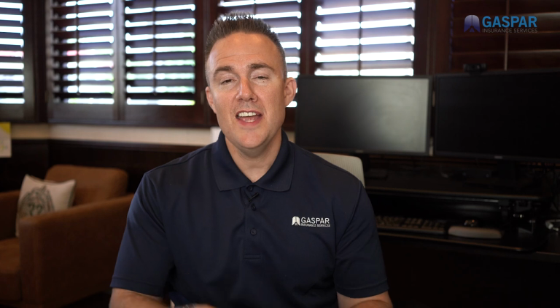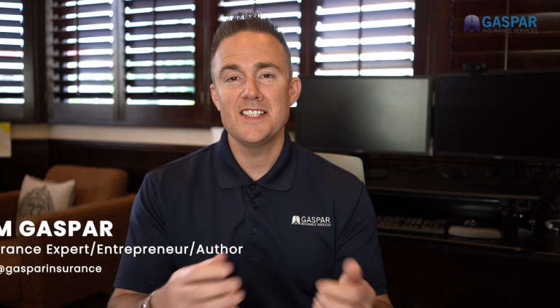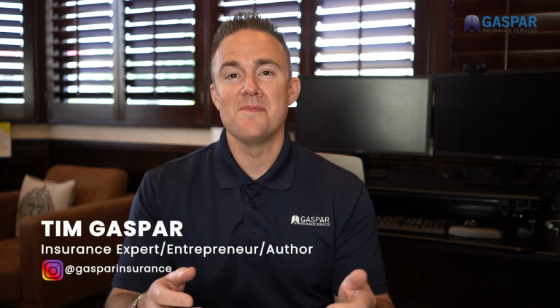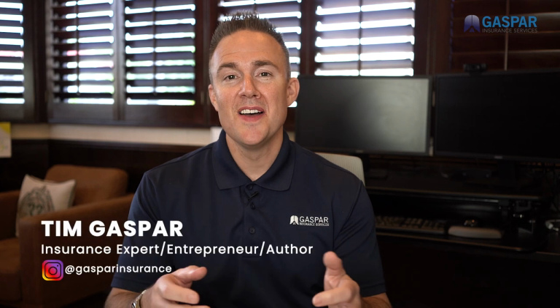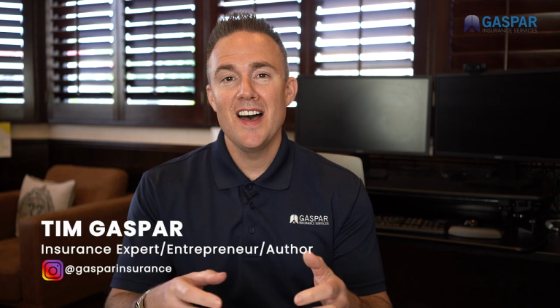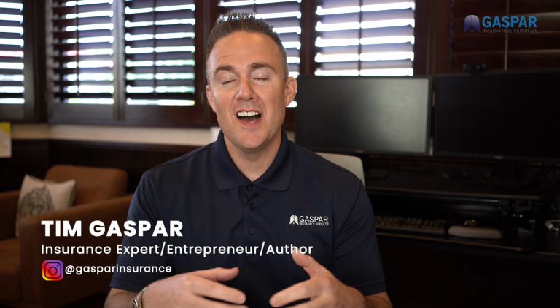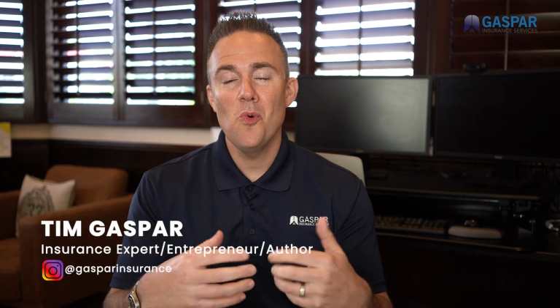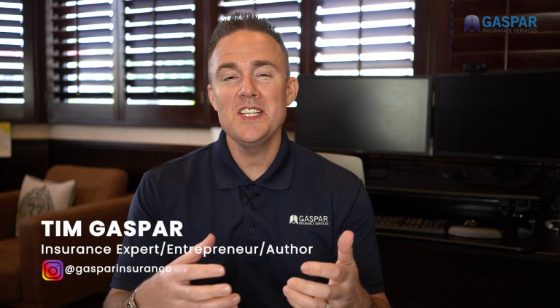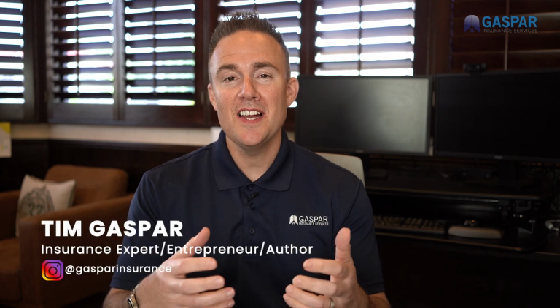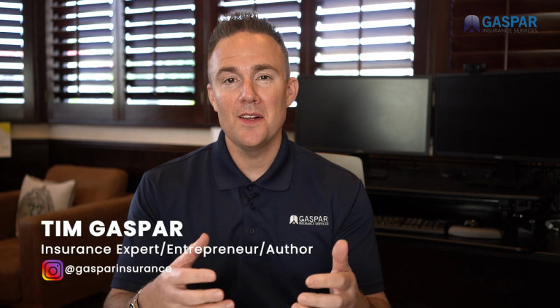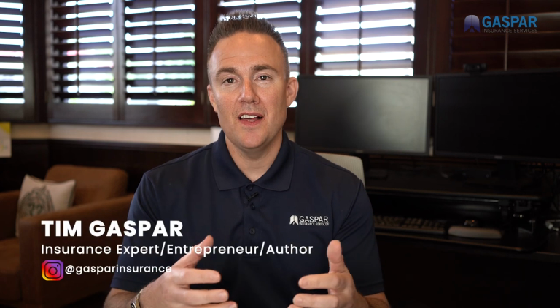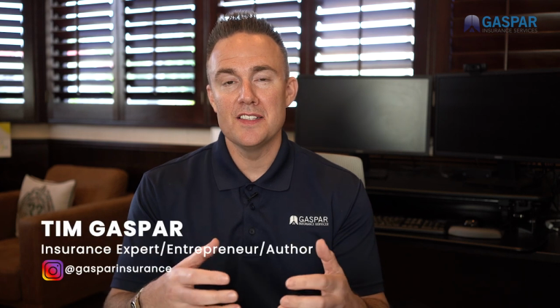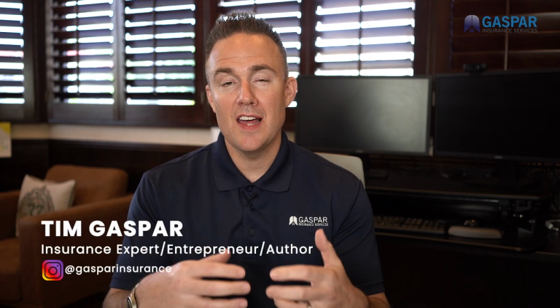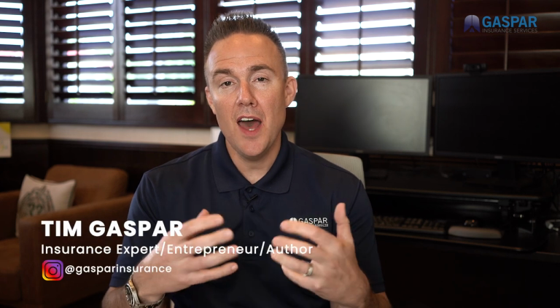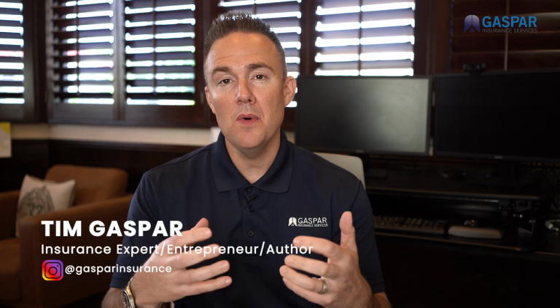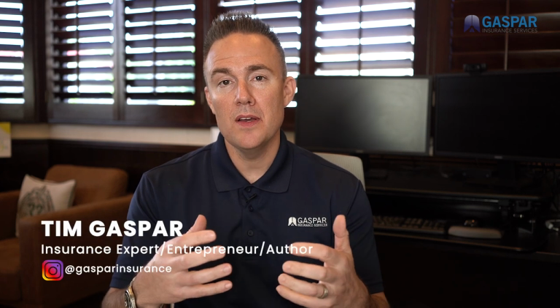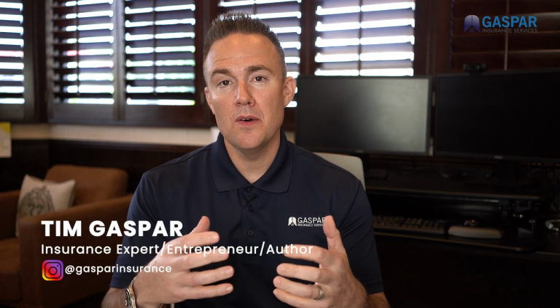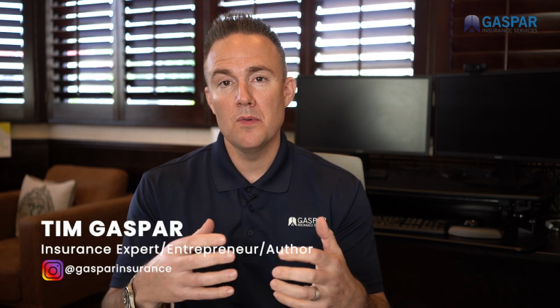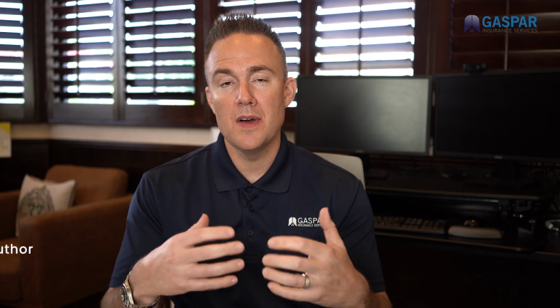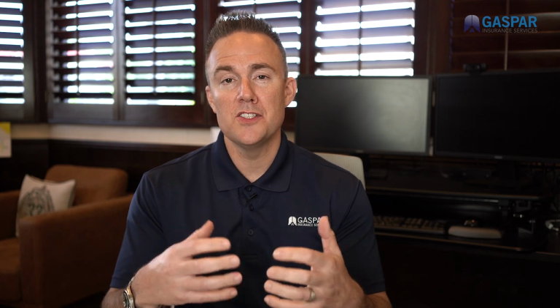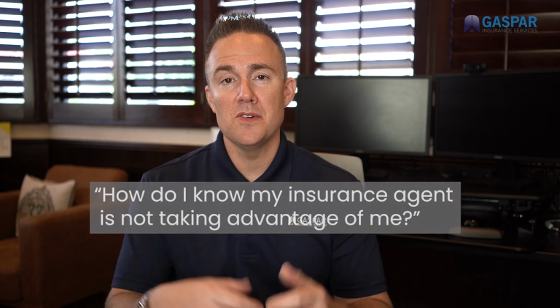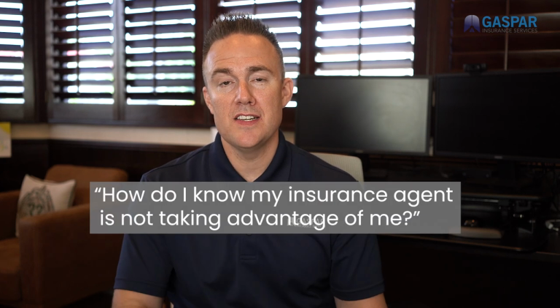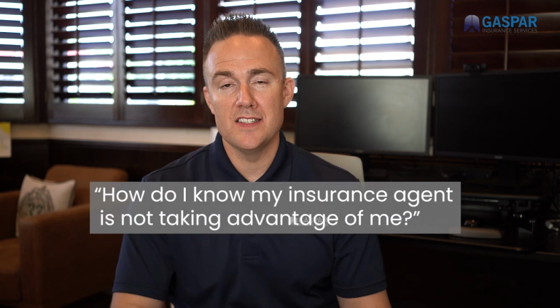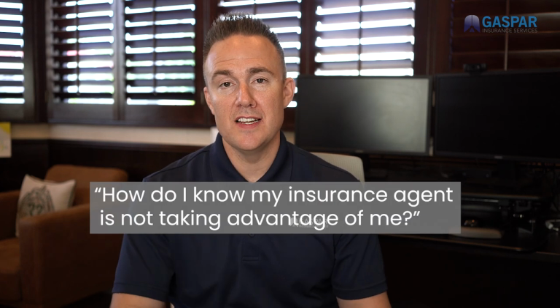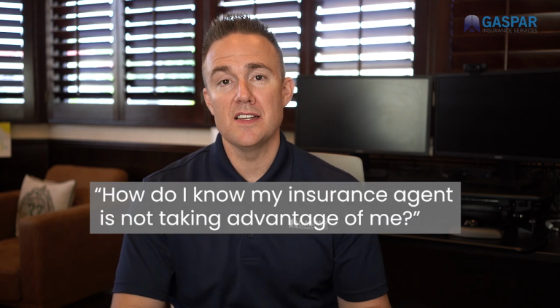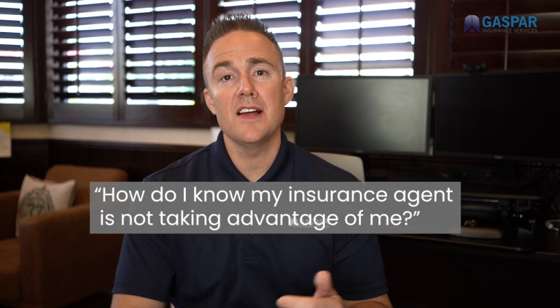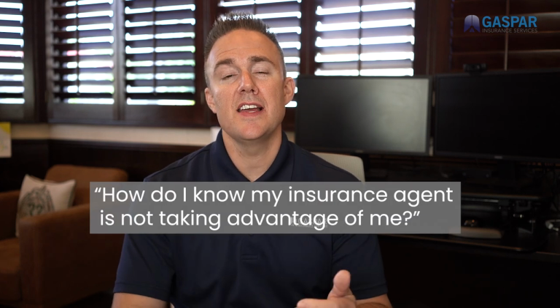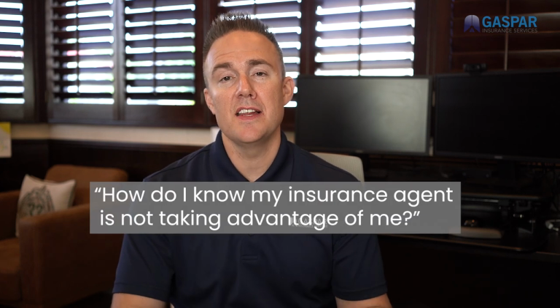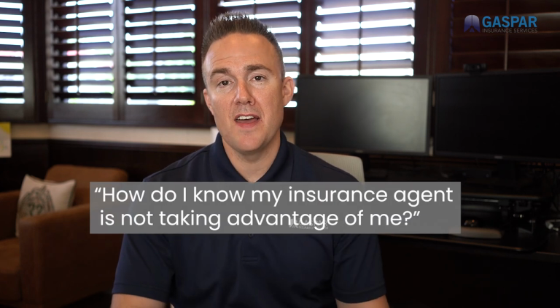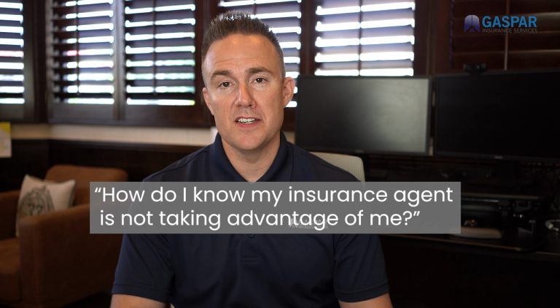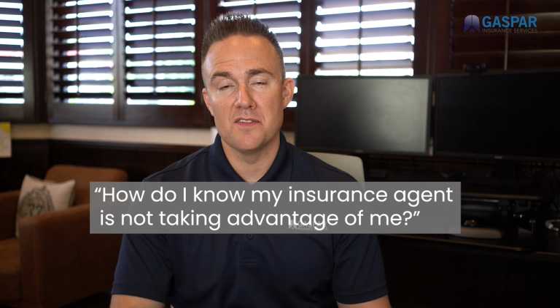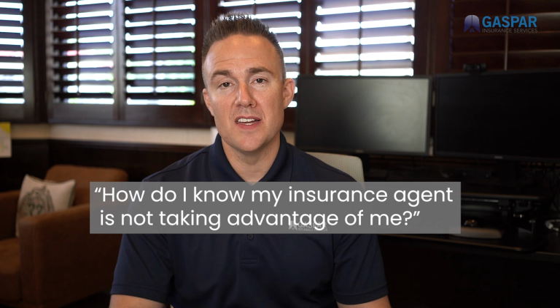Hey, it's Tim. A question I get a lot is: how do I know my insurance agent has not taken advantage of me?